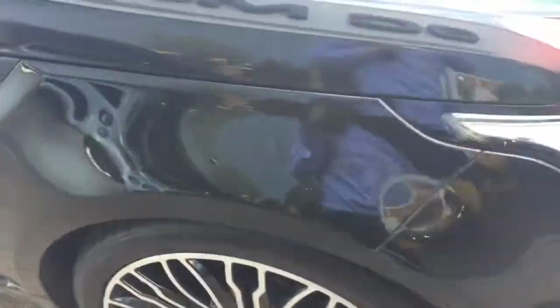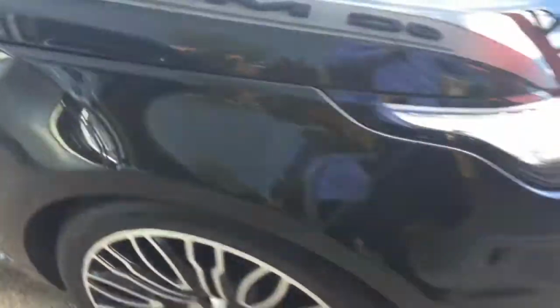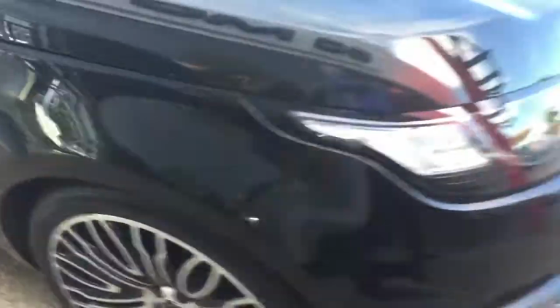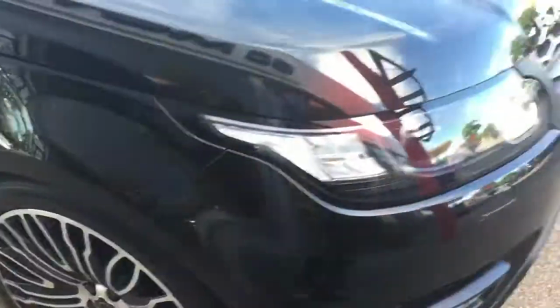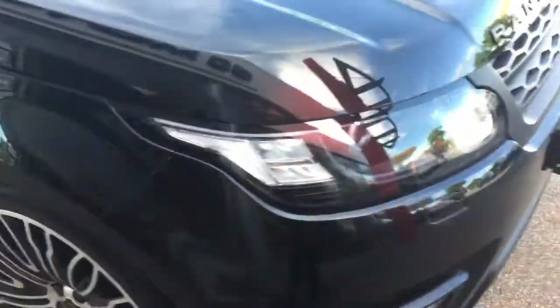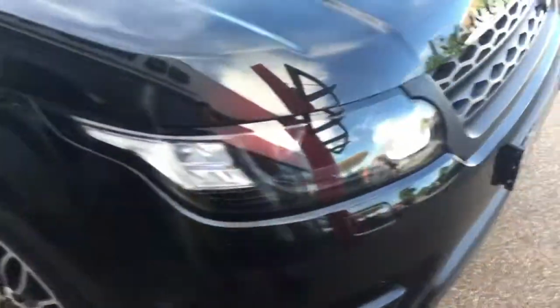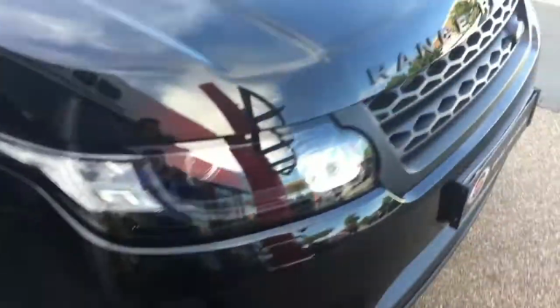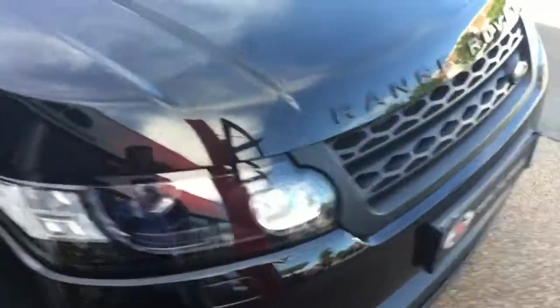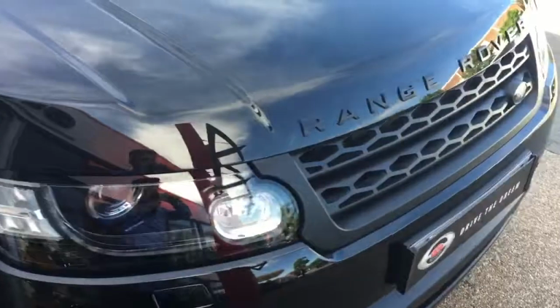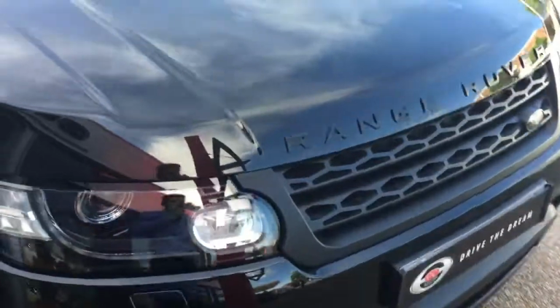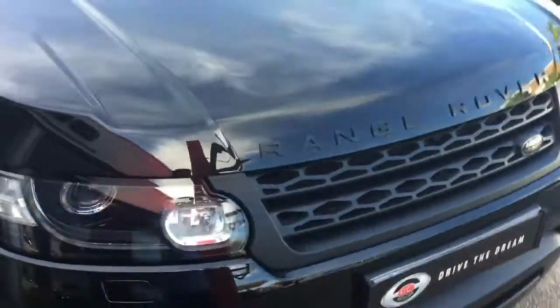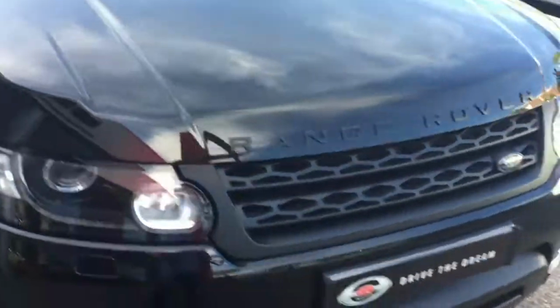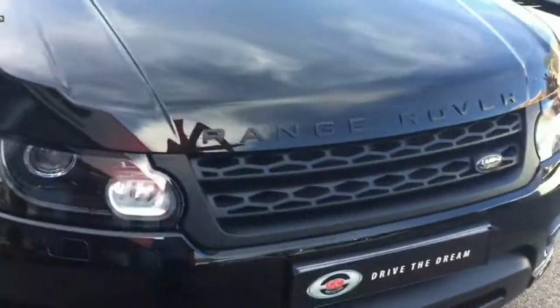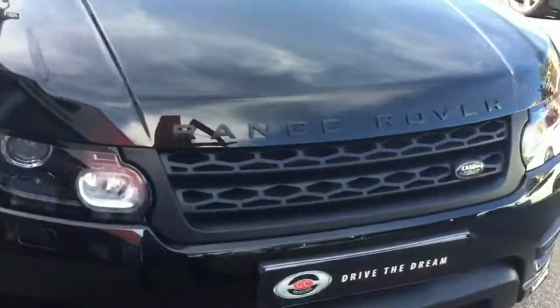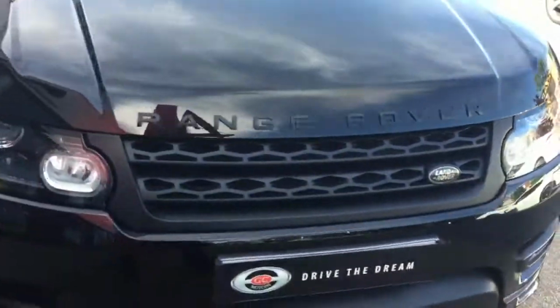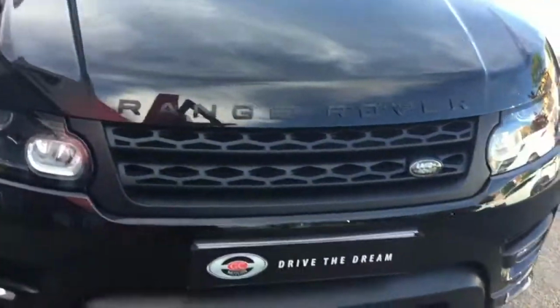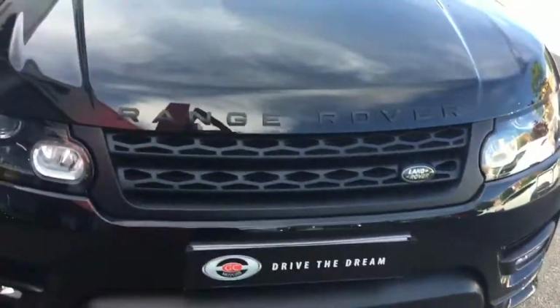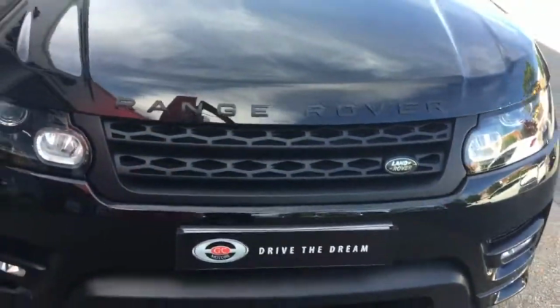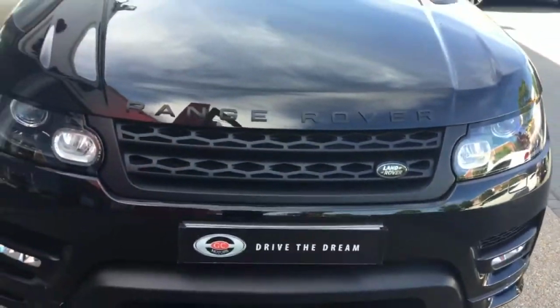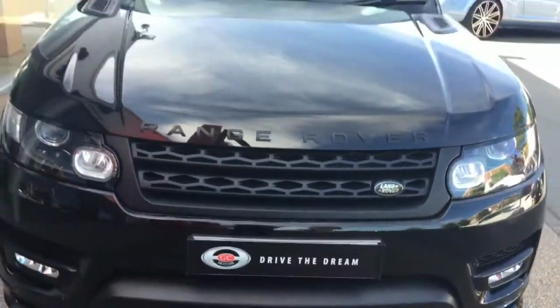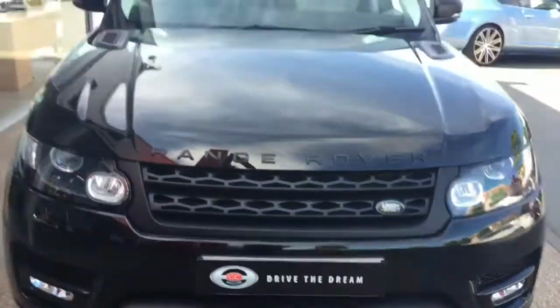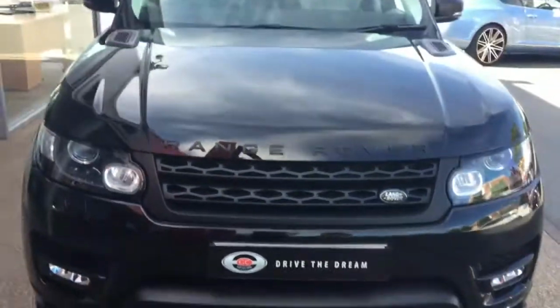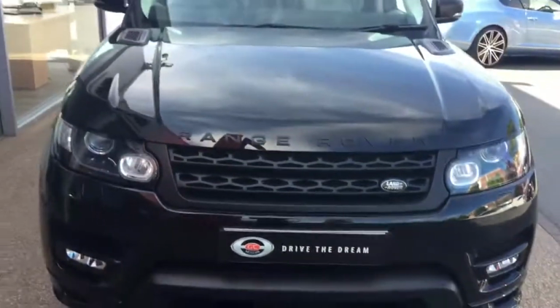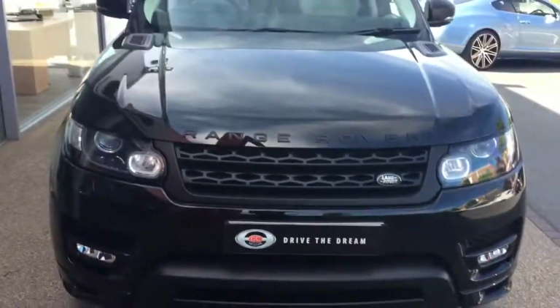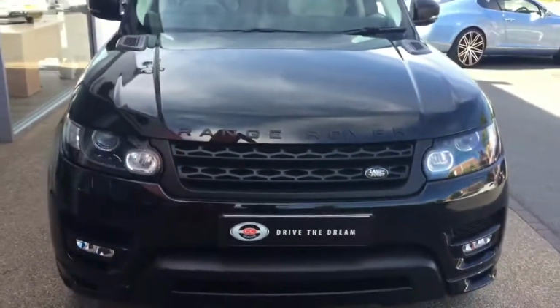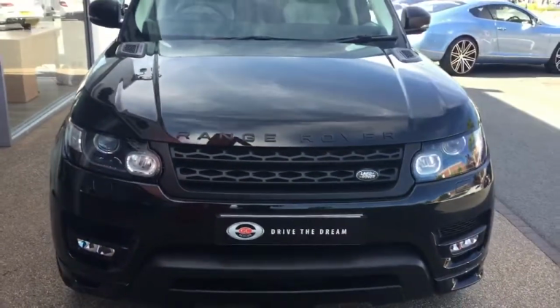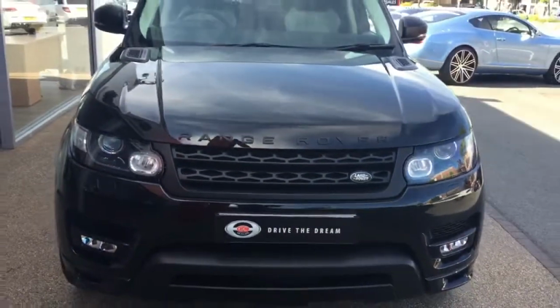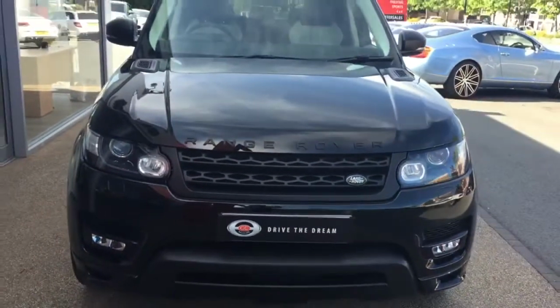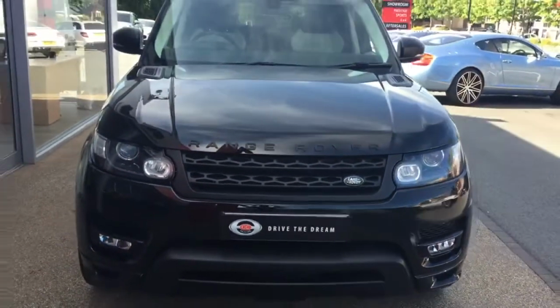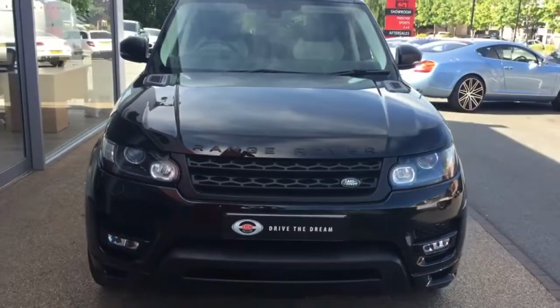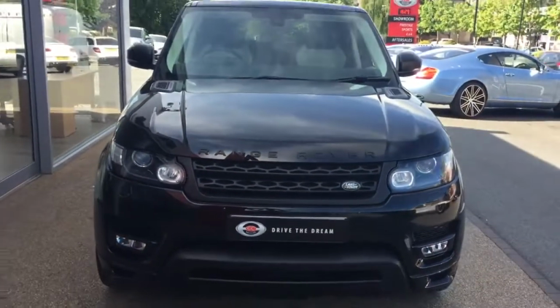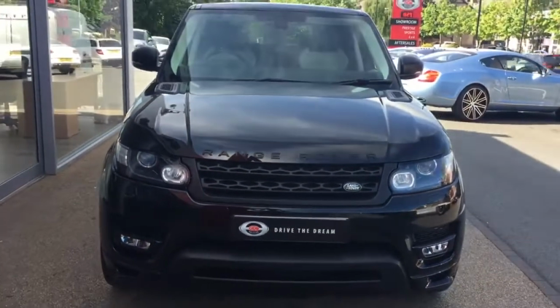I hope you enjoyed the walk around of this Range Rover Sport. We look forward to hearing back from you very soon.